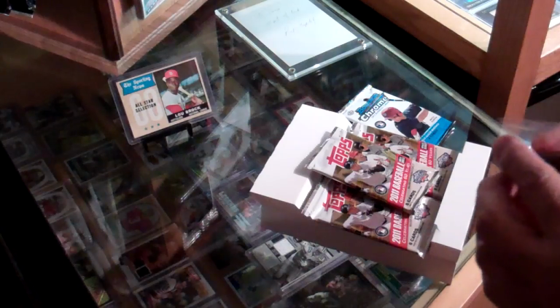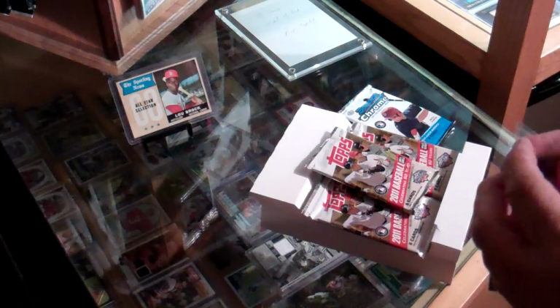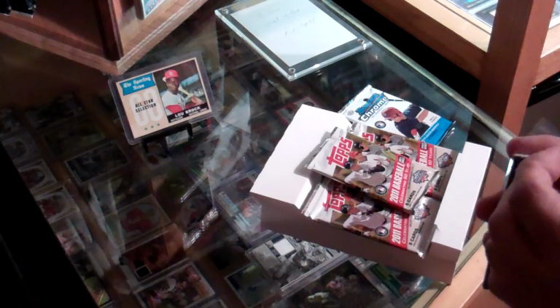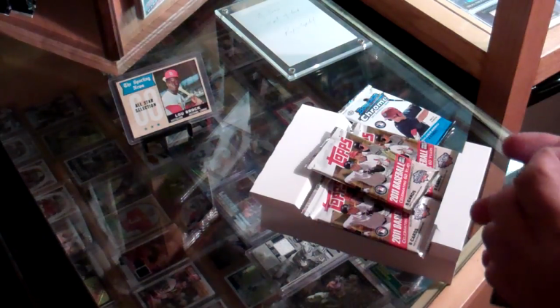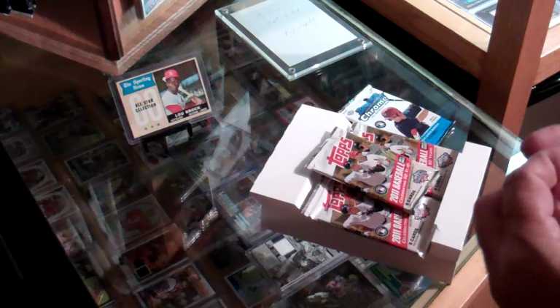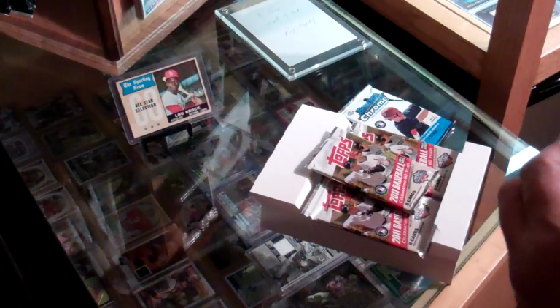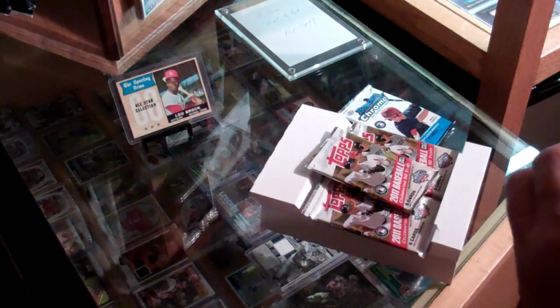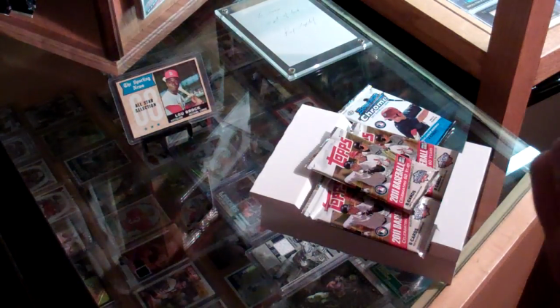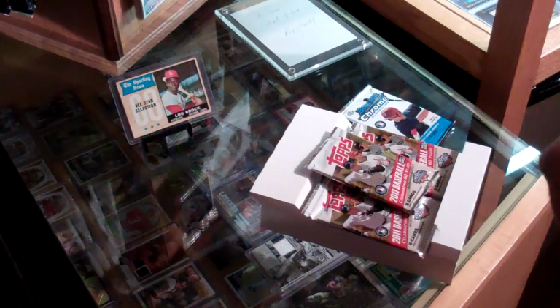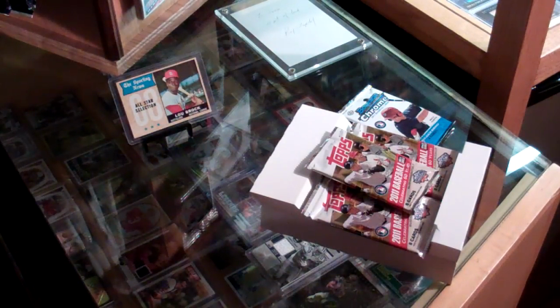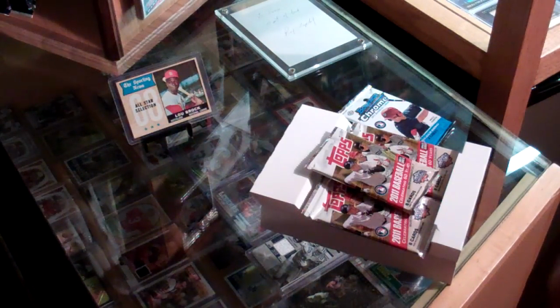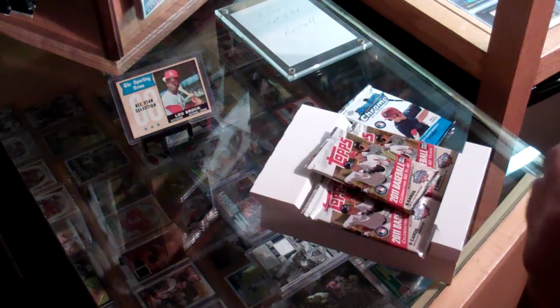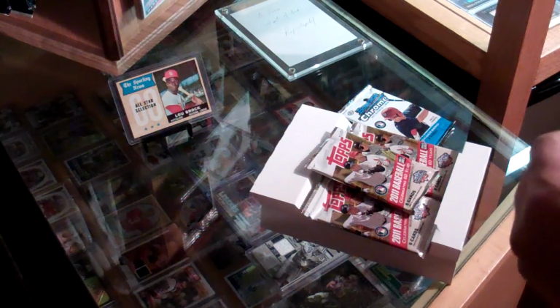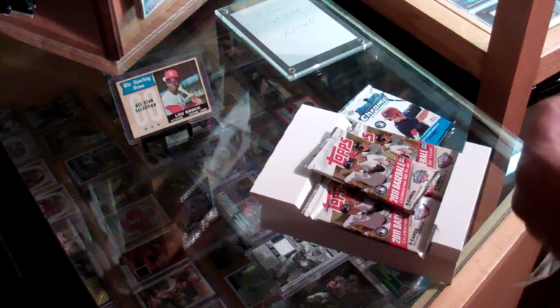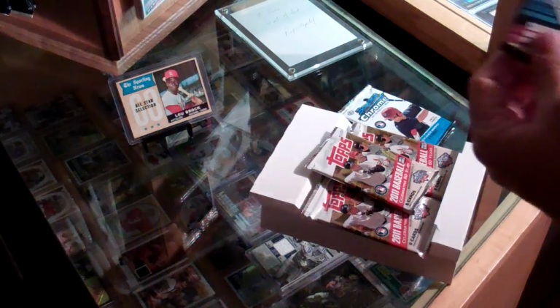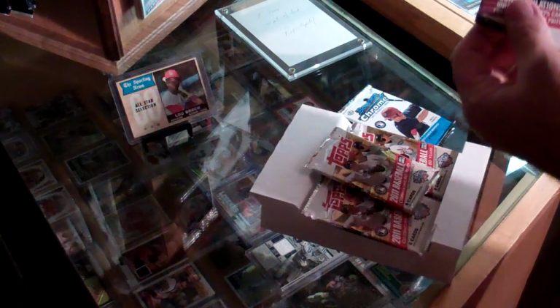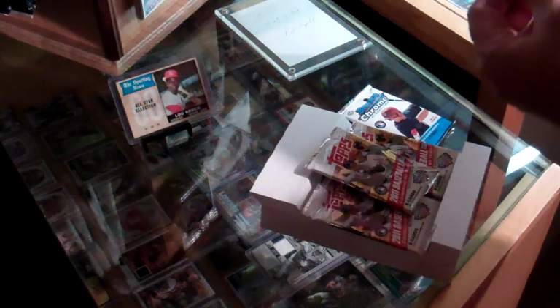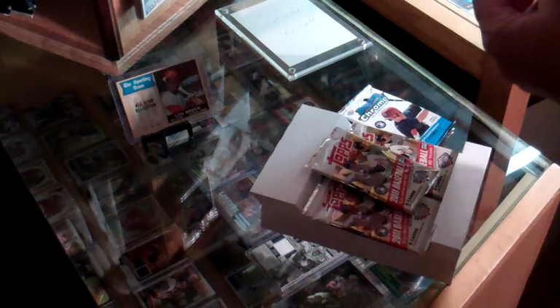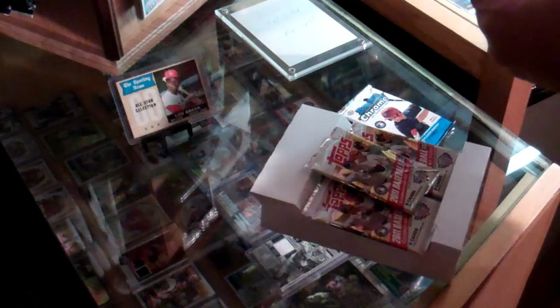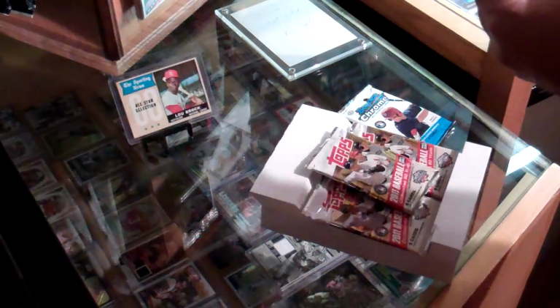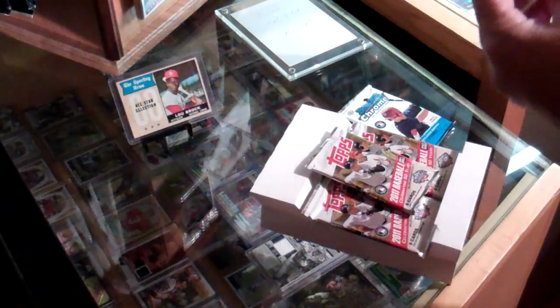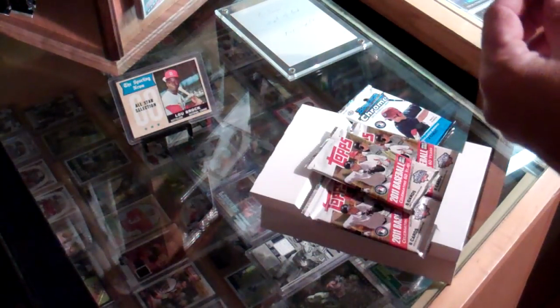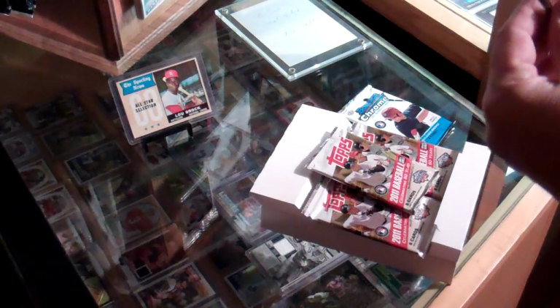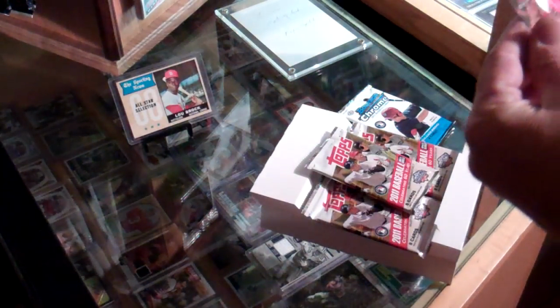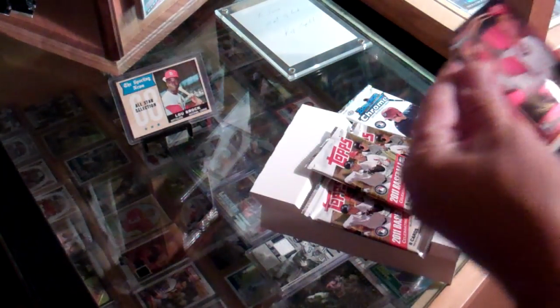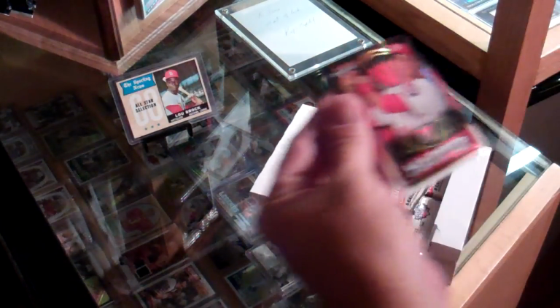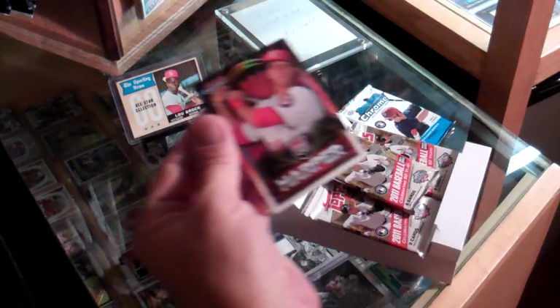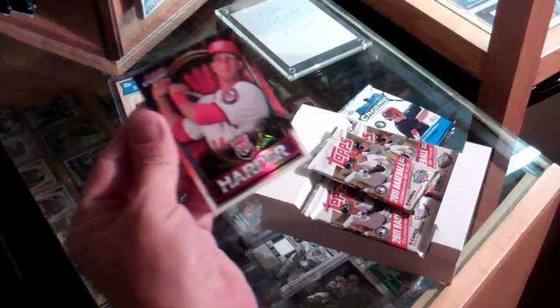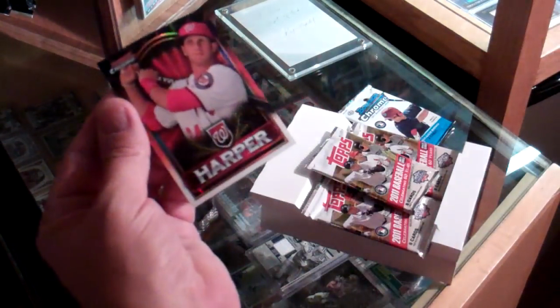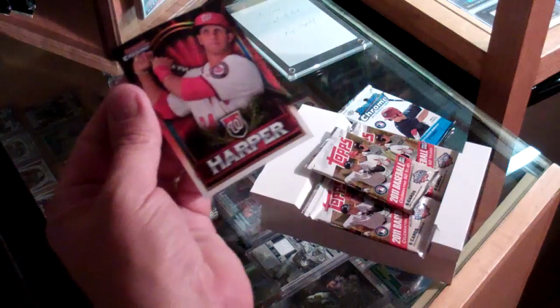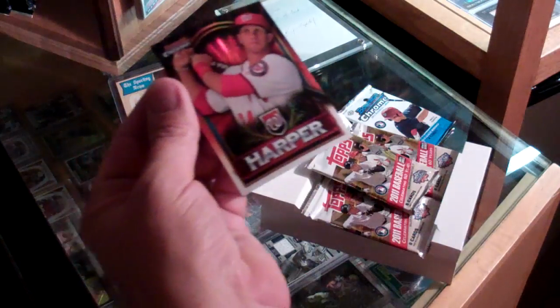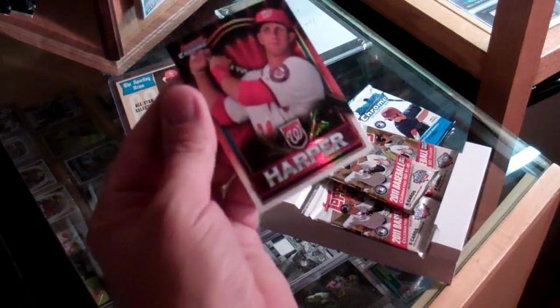I'll go ahead and open it because I want the code card. And there's the red Bryce.